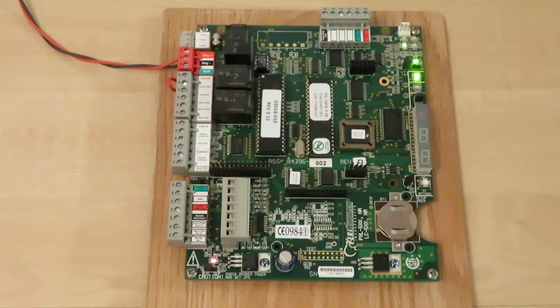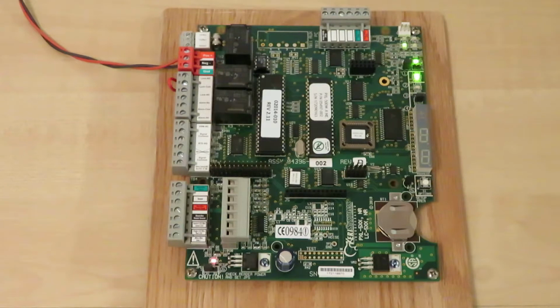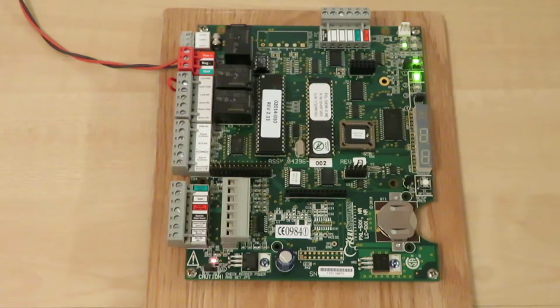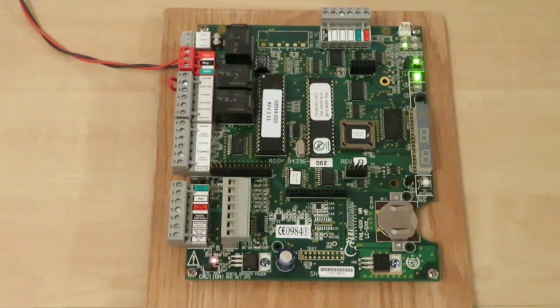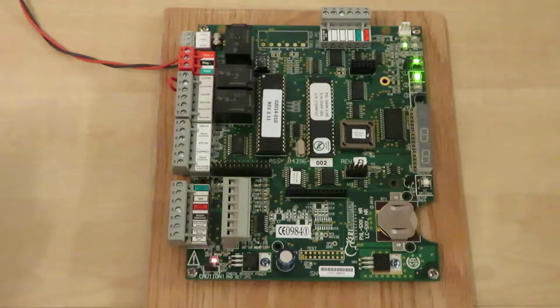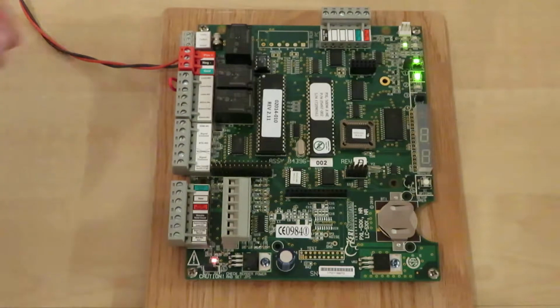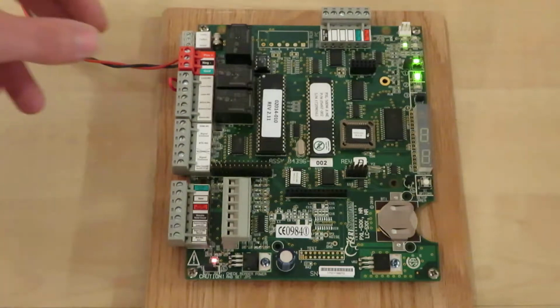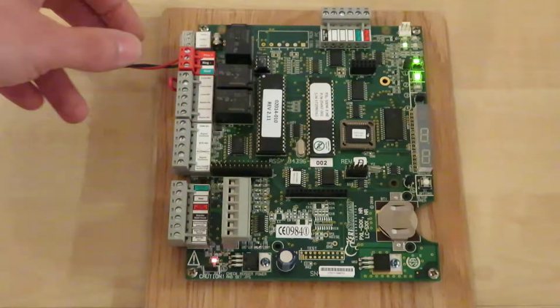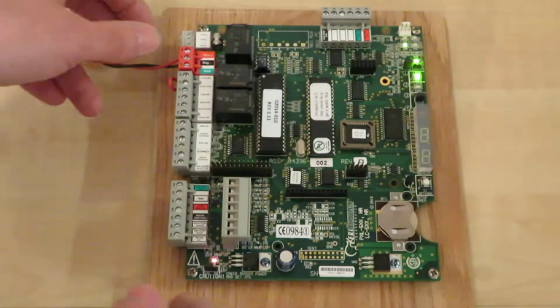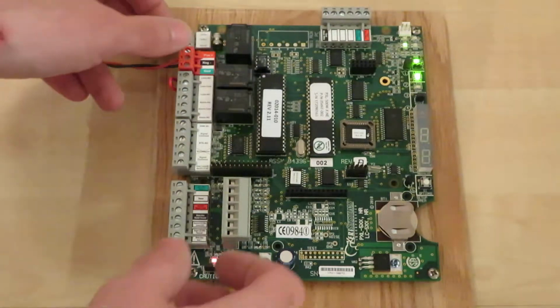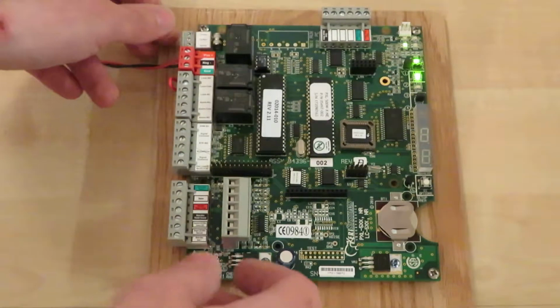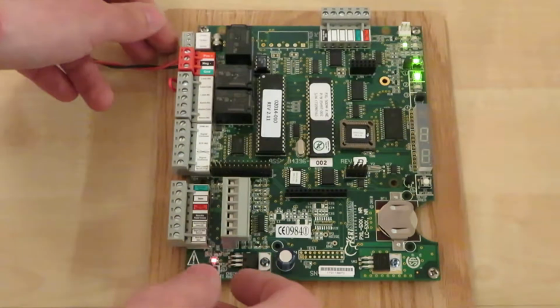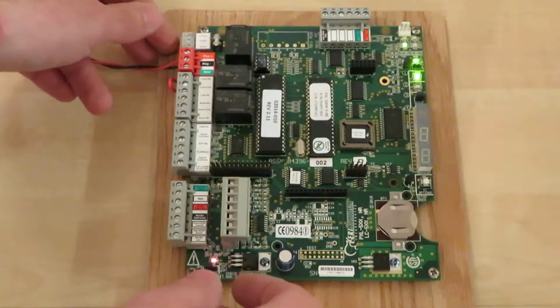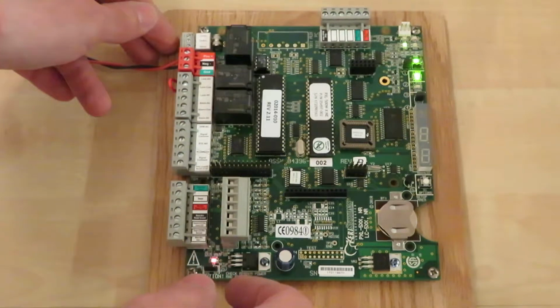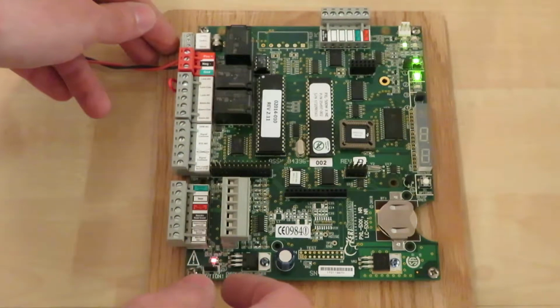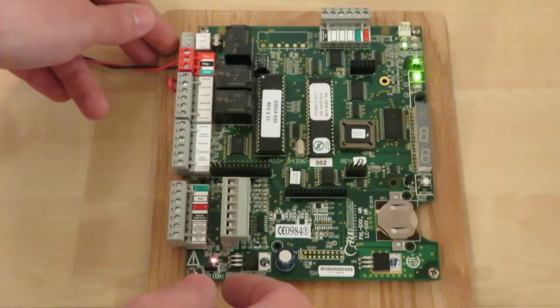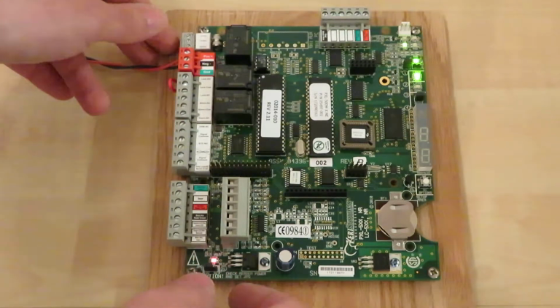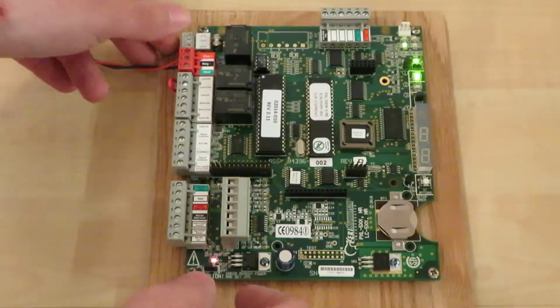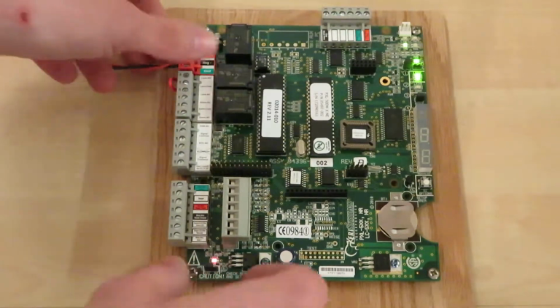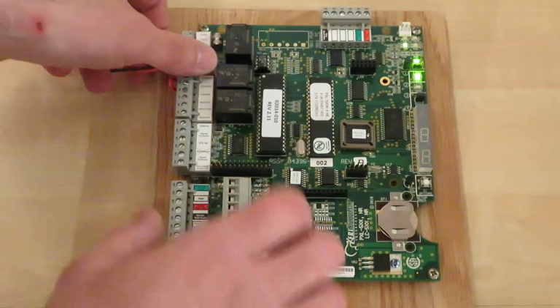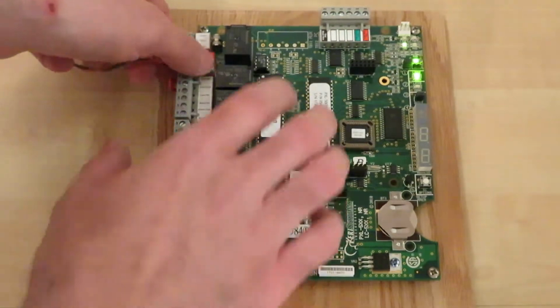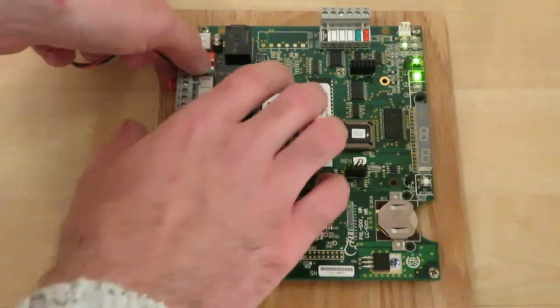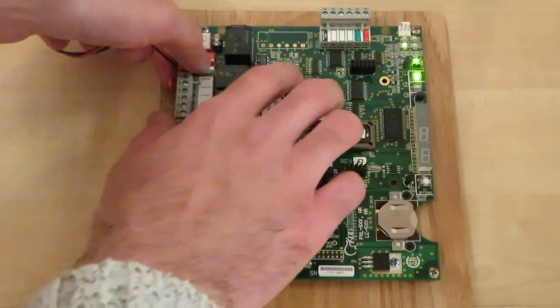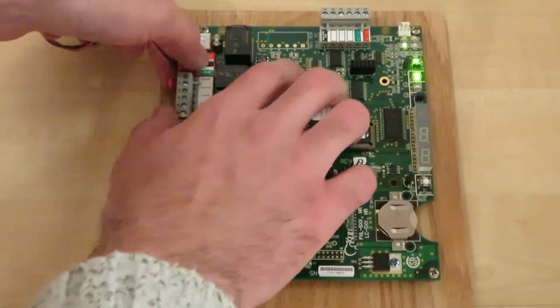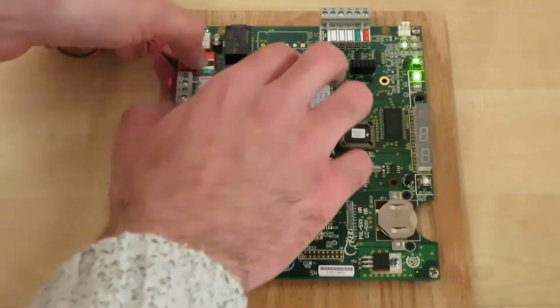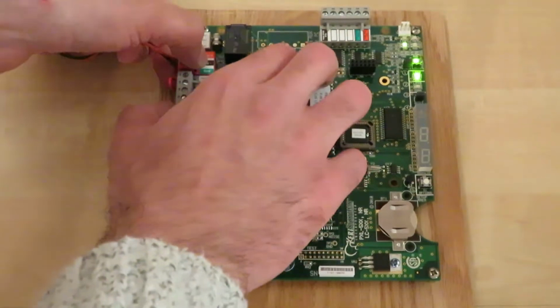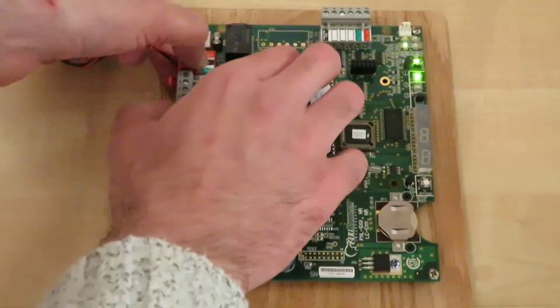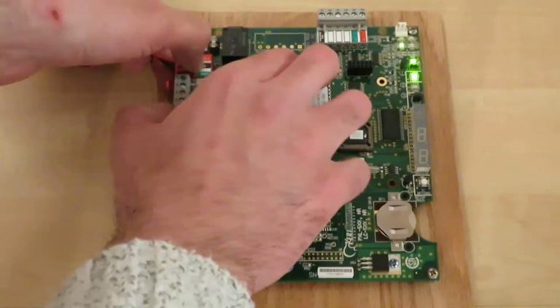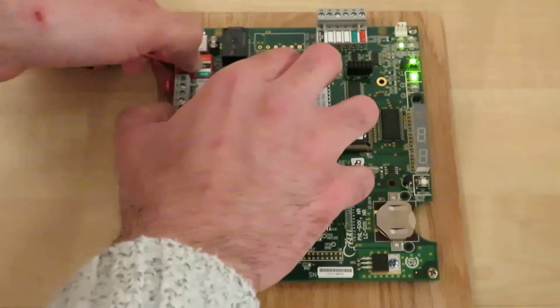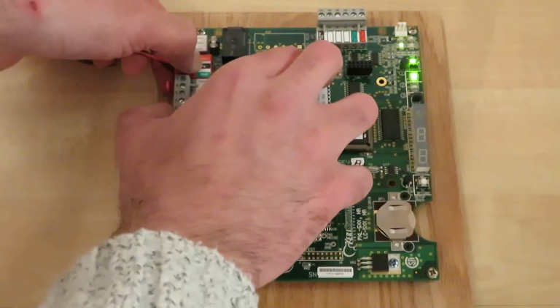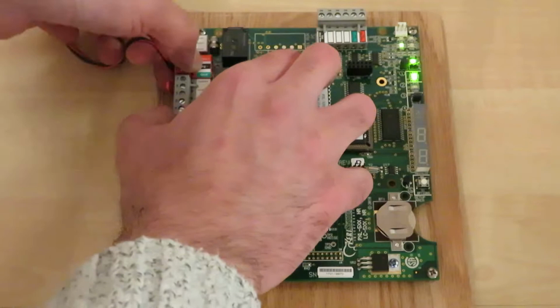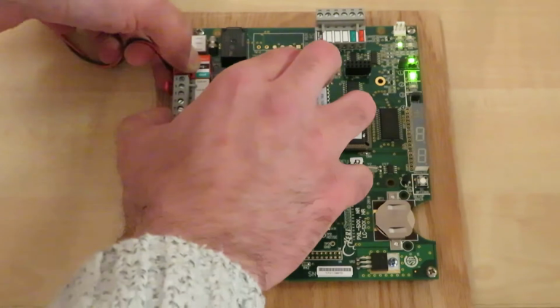Next, you'll need to down power the board. This is achieved by pulling out the red plug.